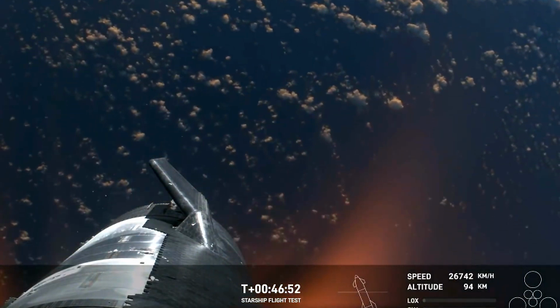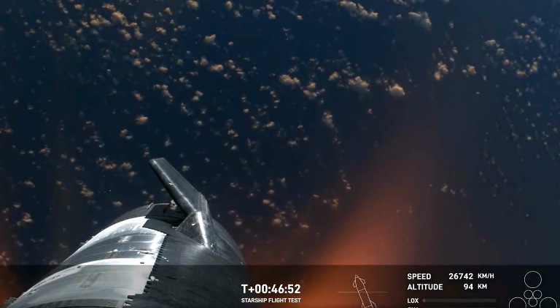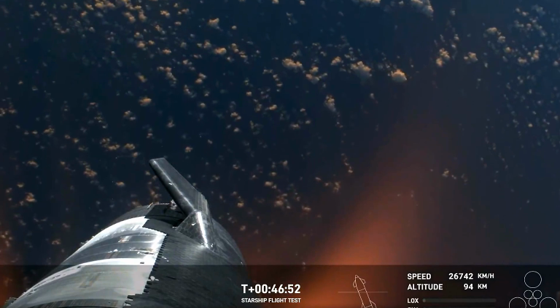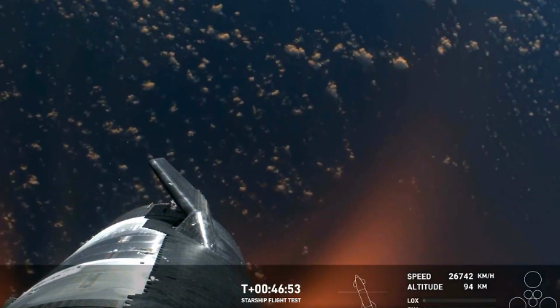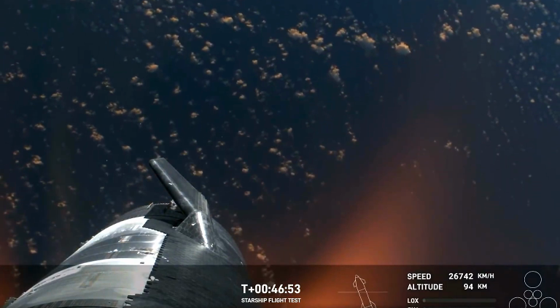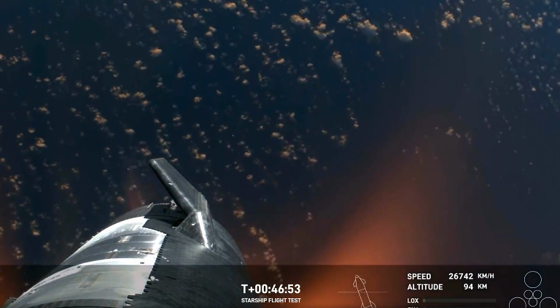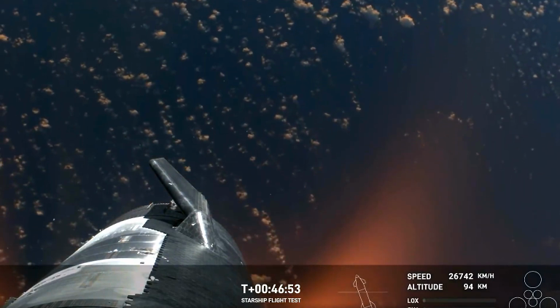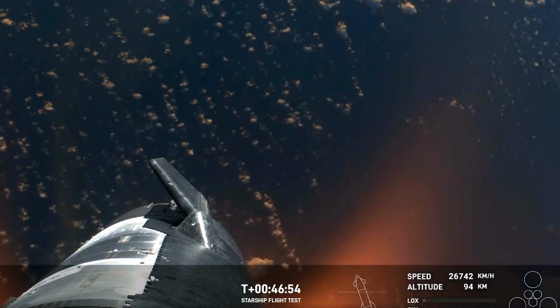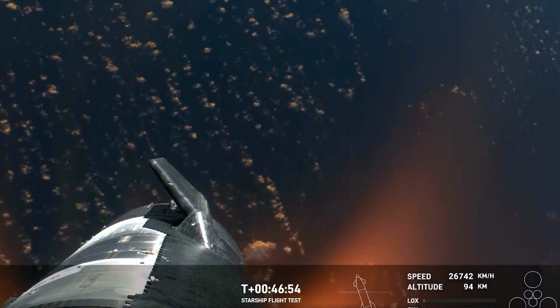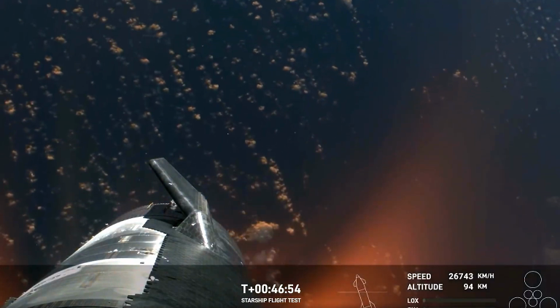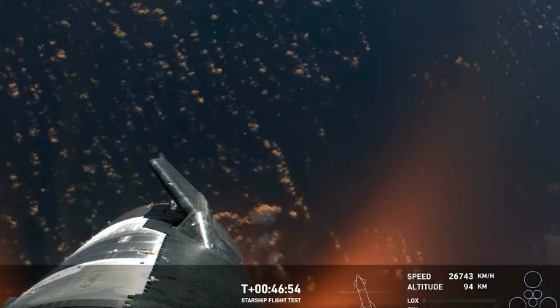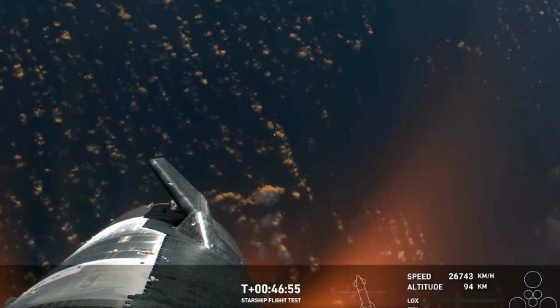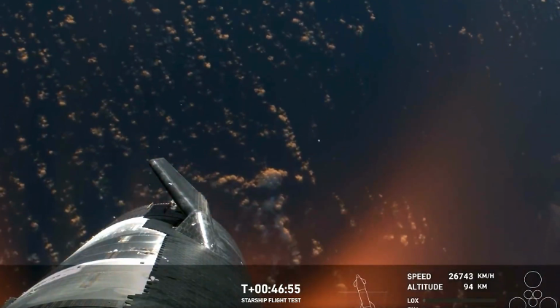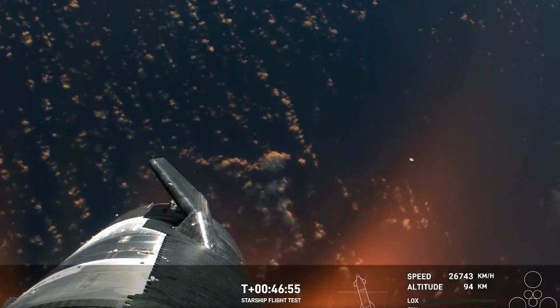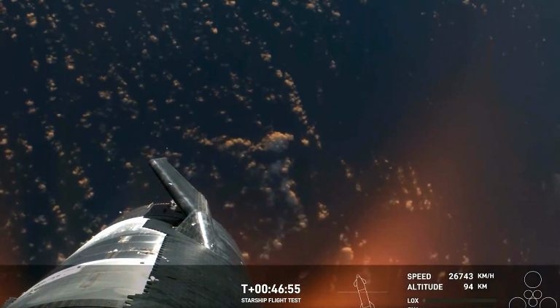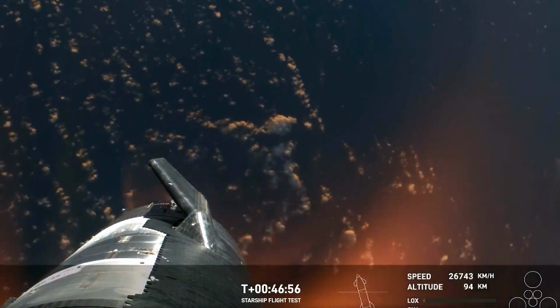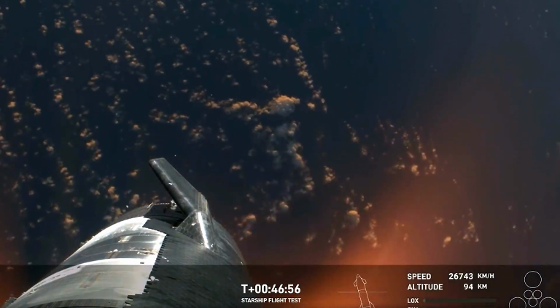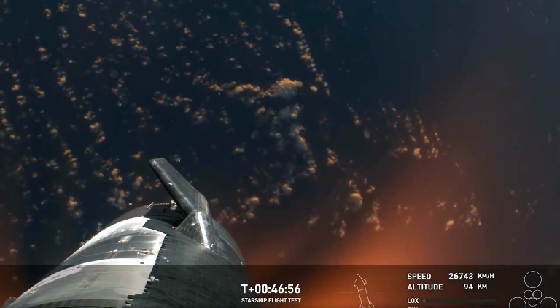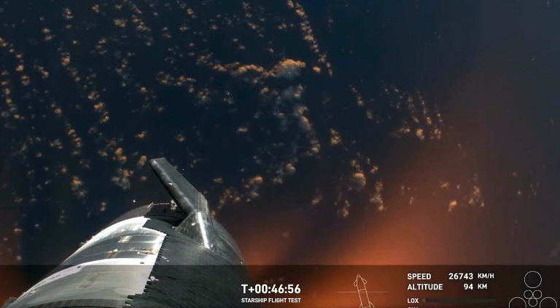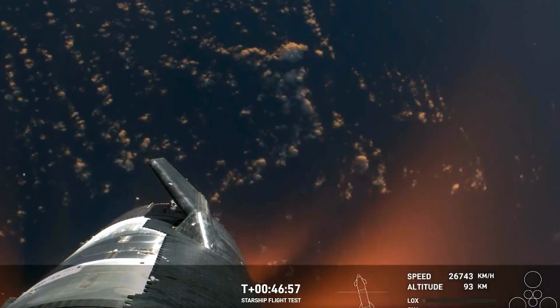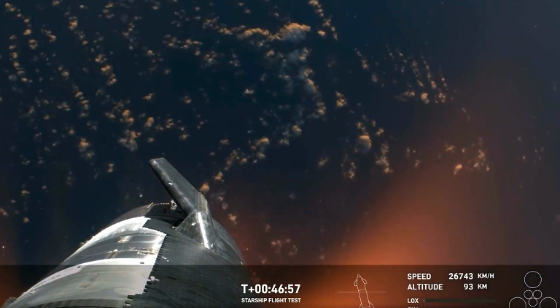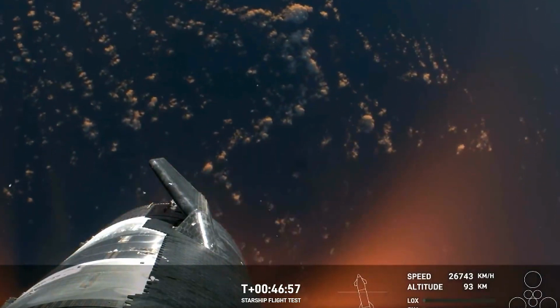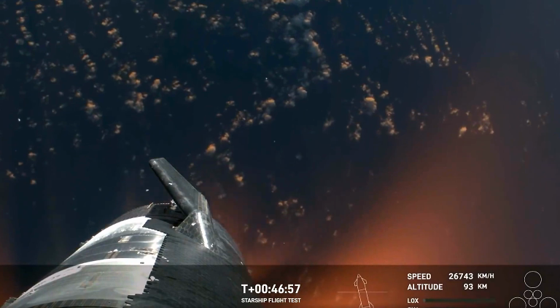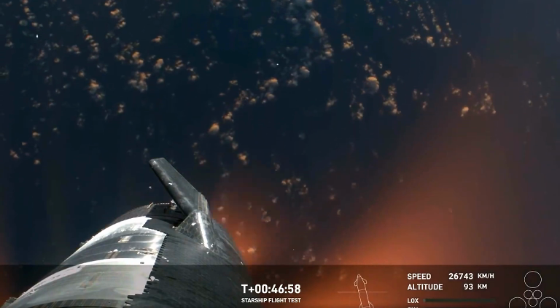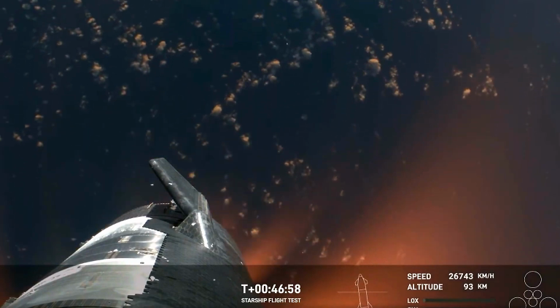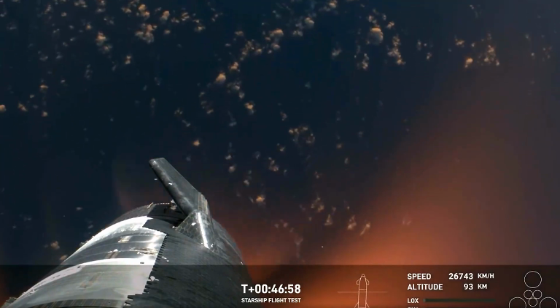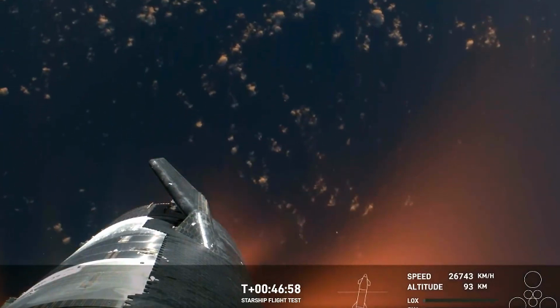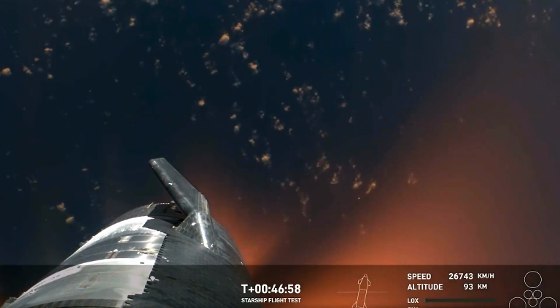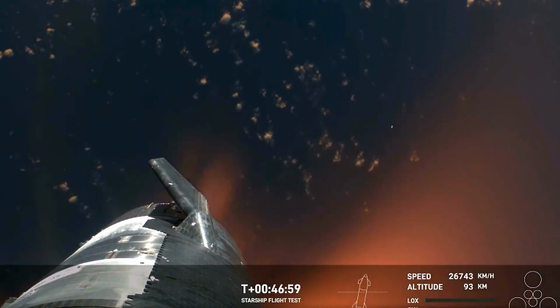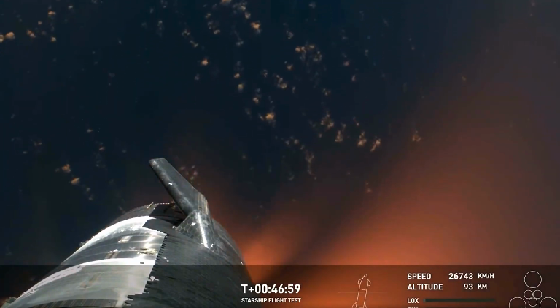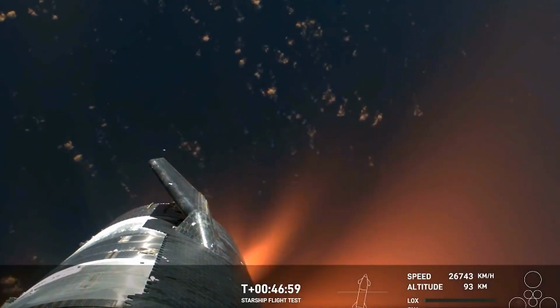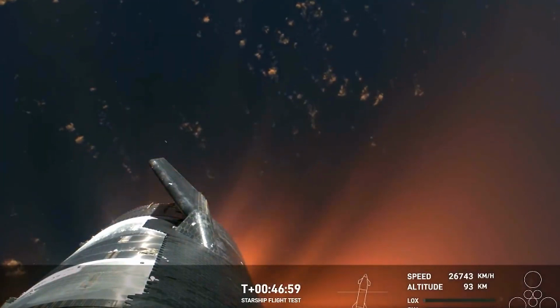This is just absolutely incredible views. We've never seen anything like this before. This is the biggest flying object ever in space.